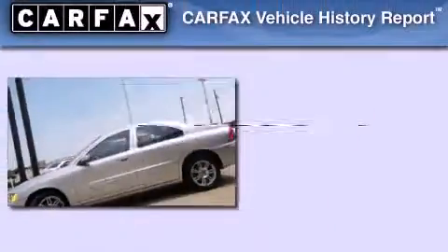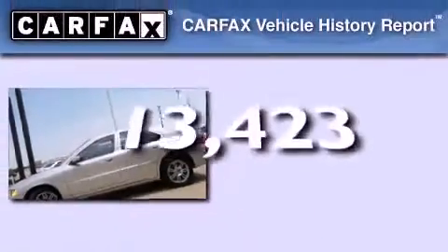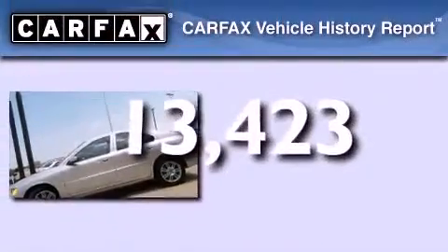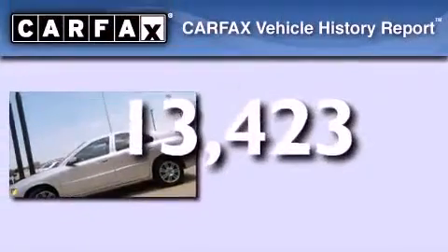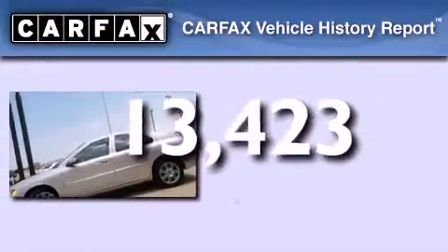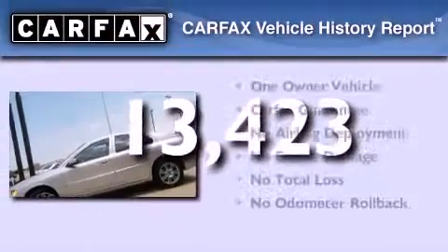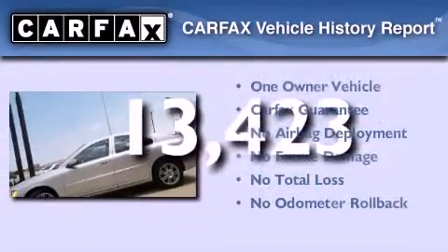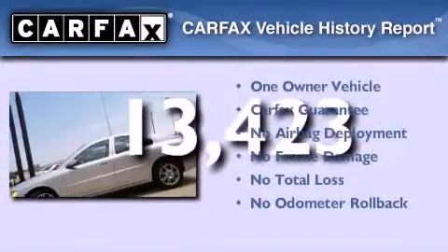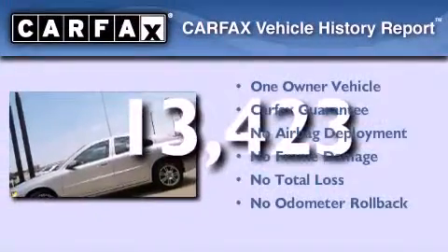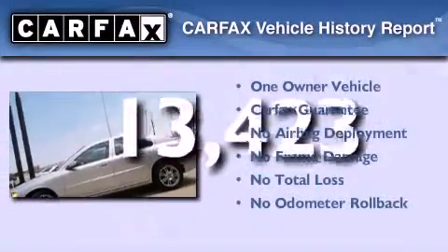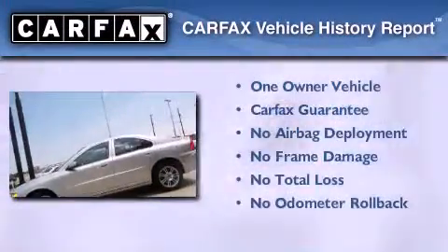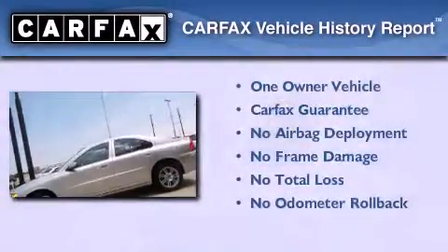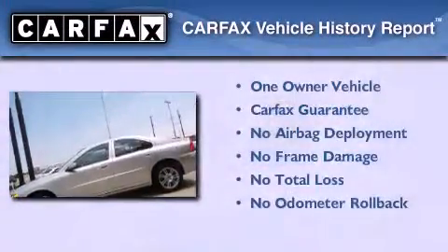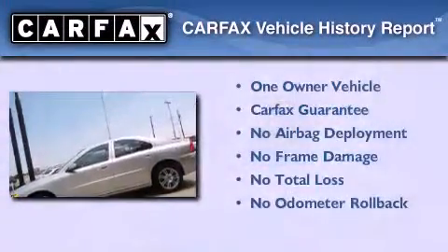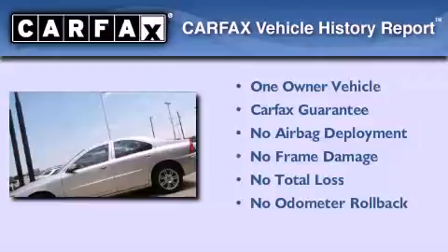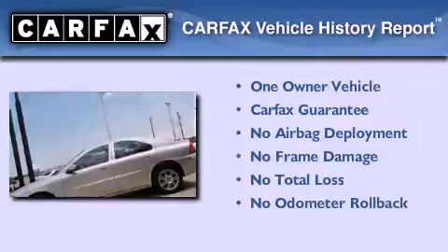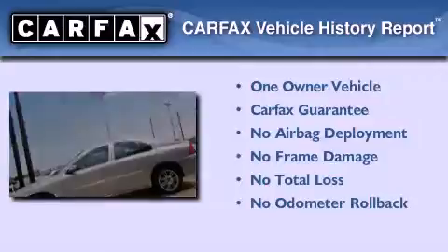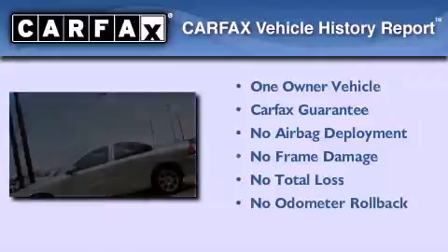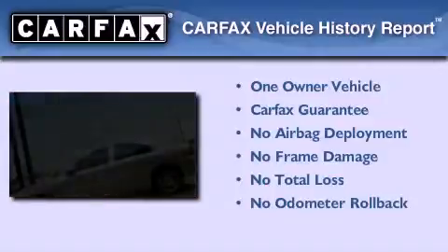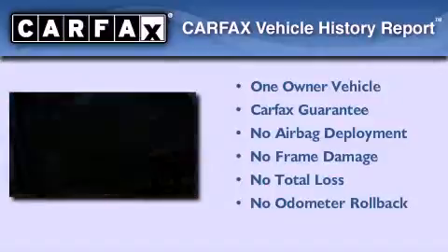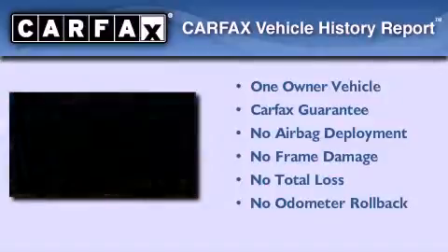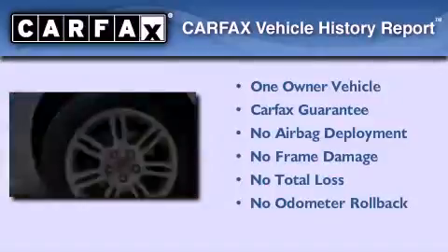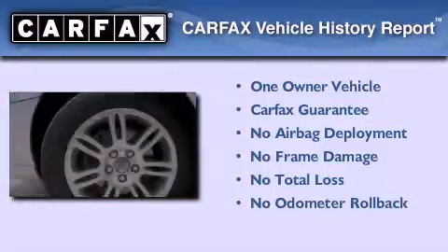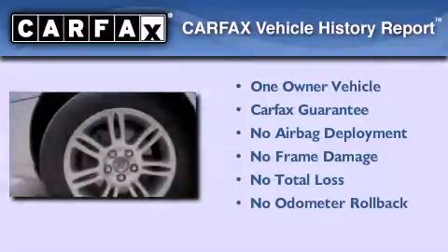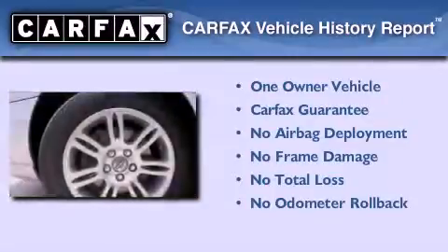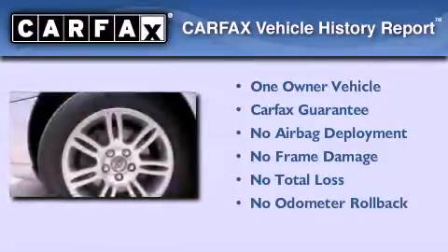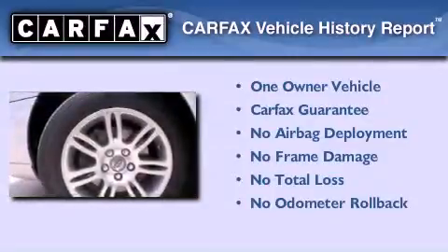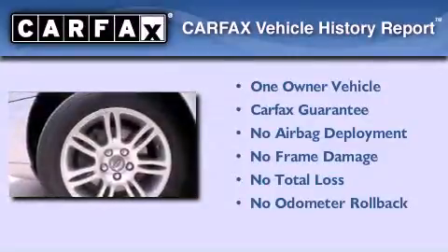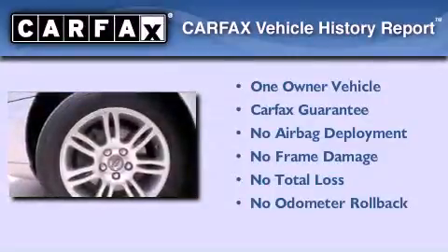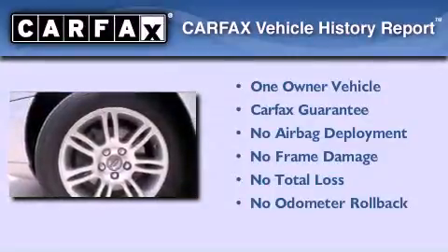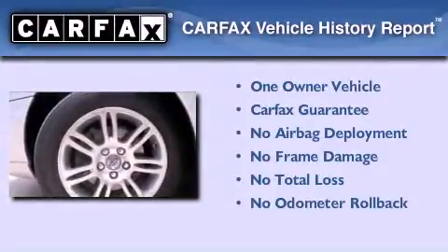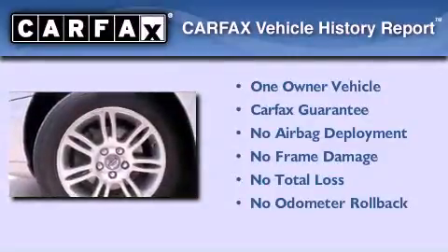This Volvo has had only one owner and it qualifies for the Carfax buy-back guarantee.